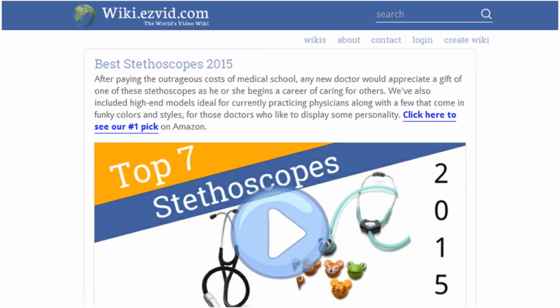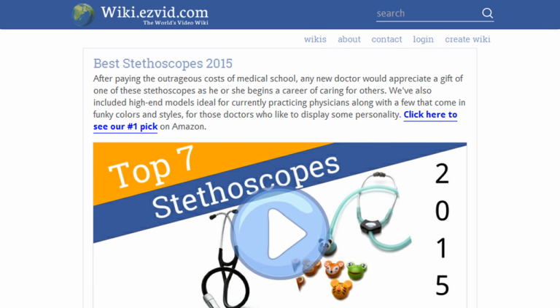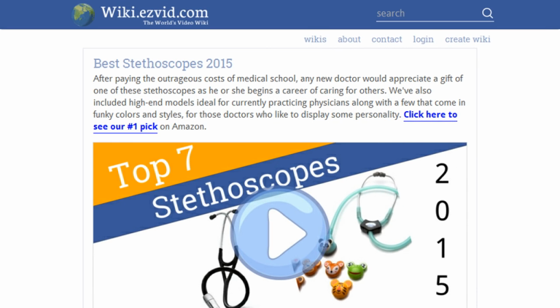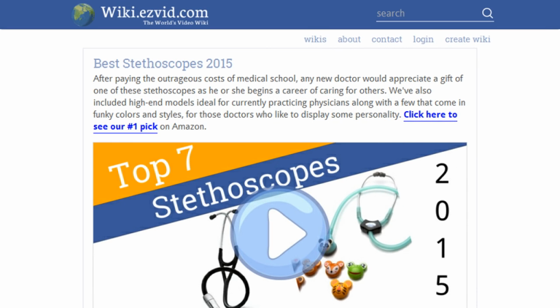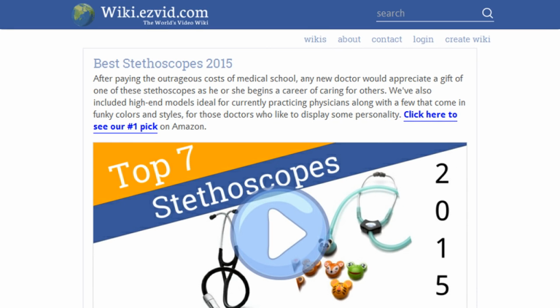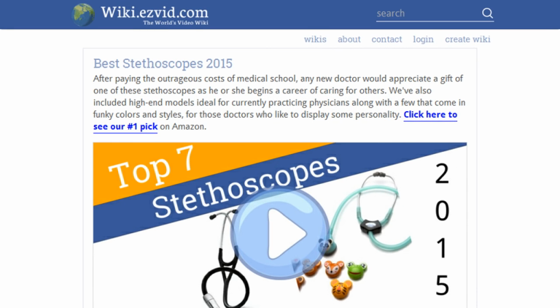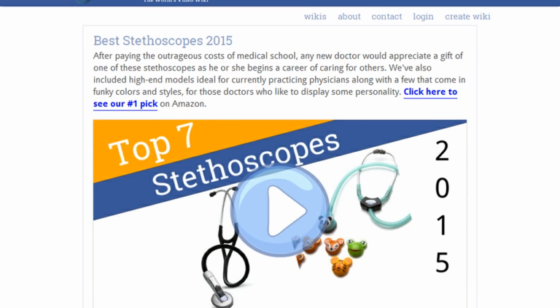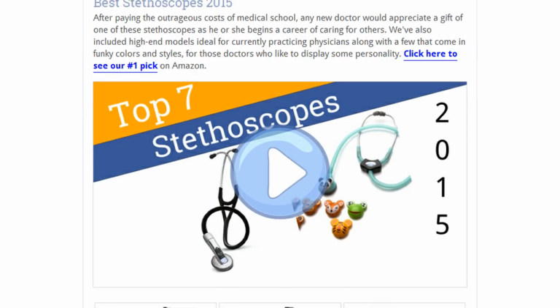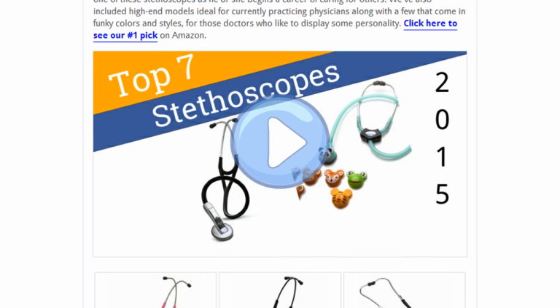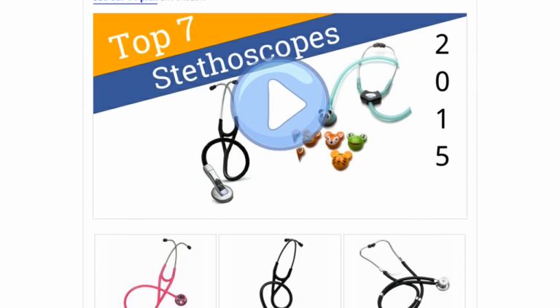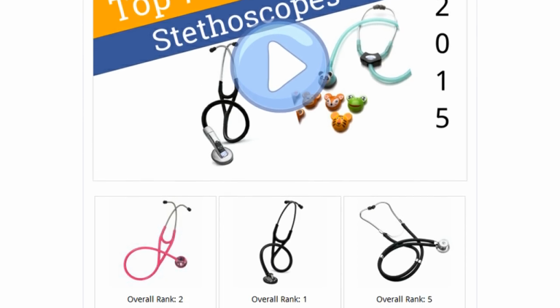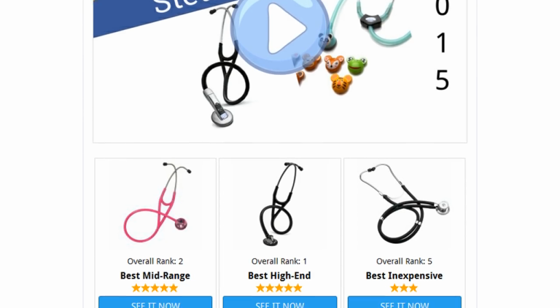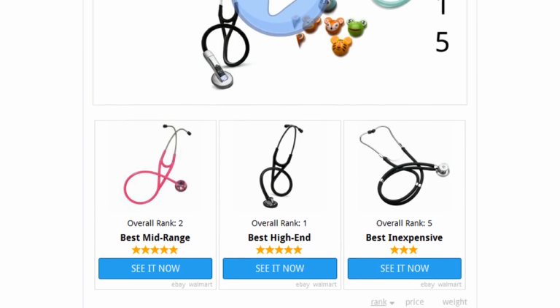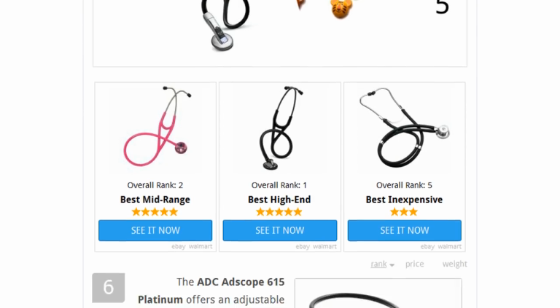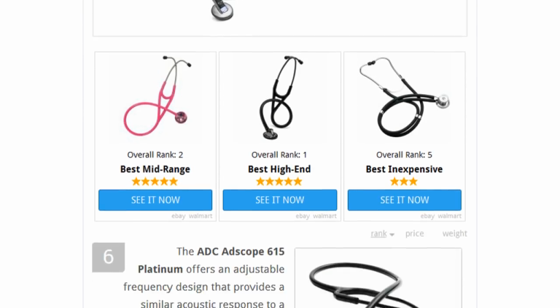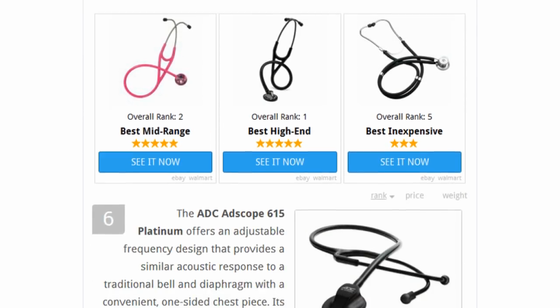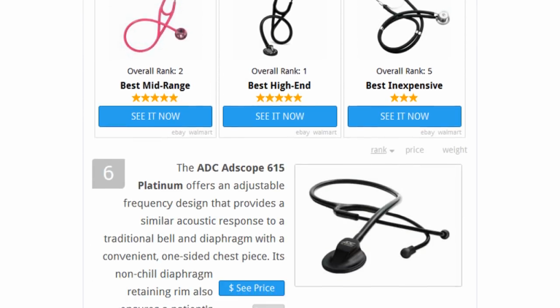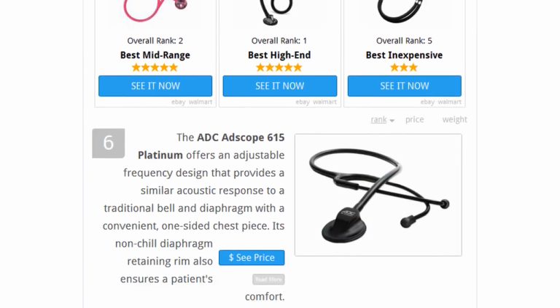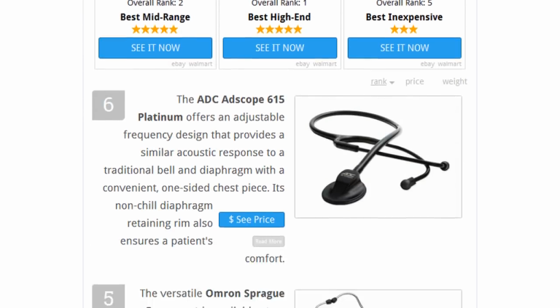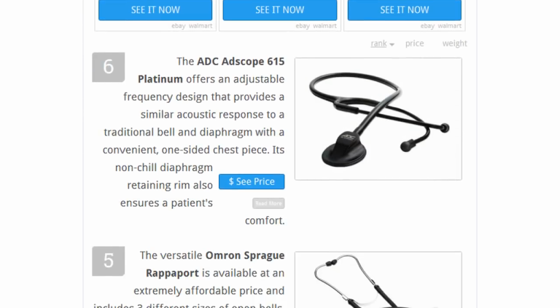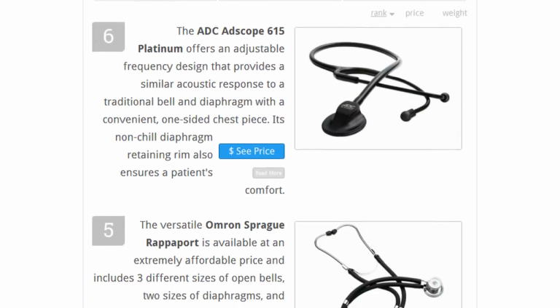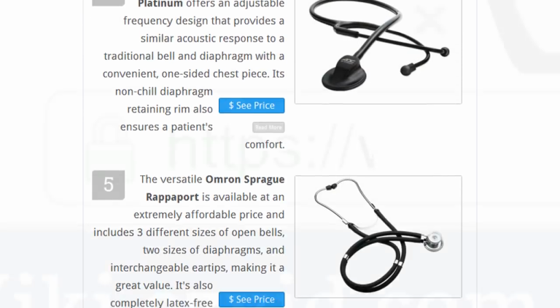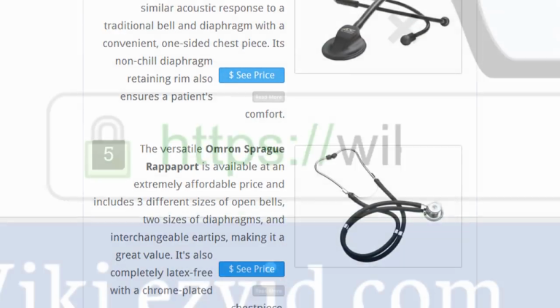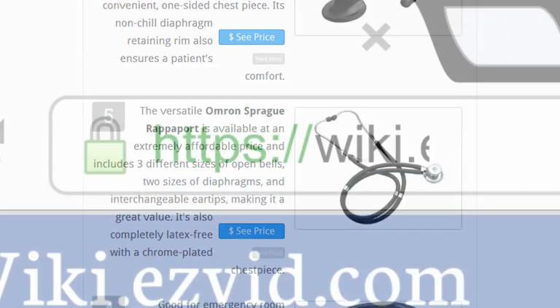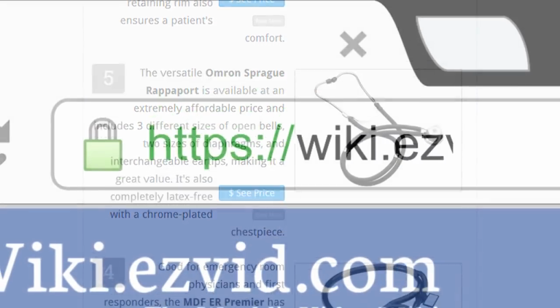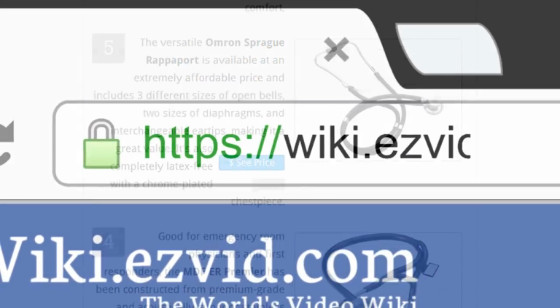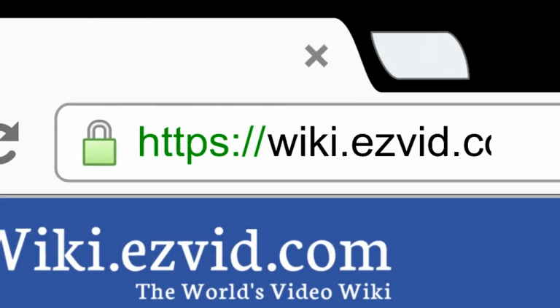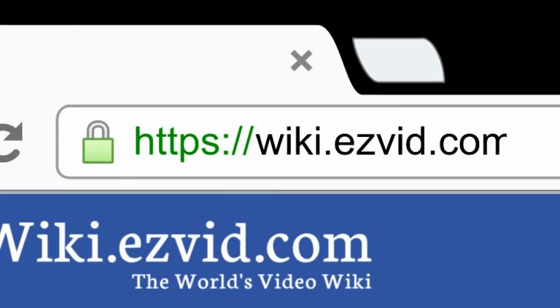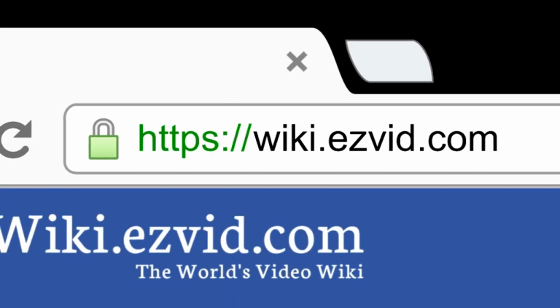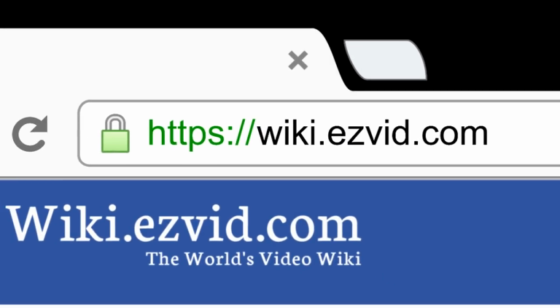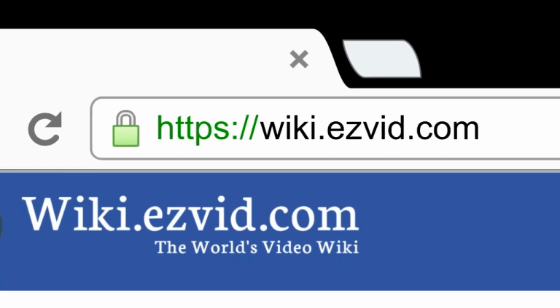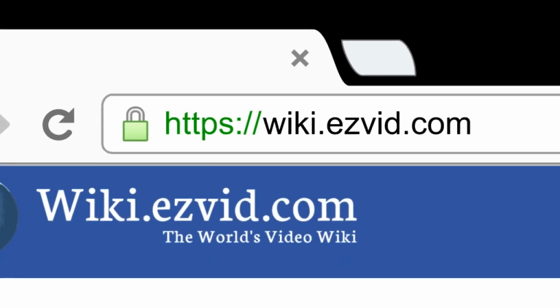To see all this stuff, go to wiki.easyvid.com and search for stethoscopes or click beneath this video.